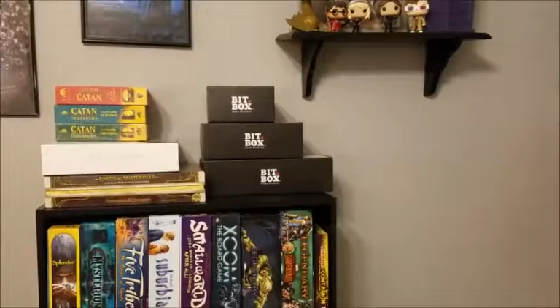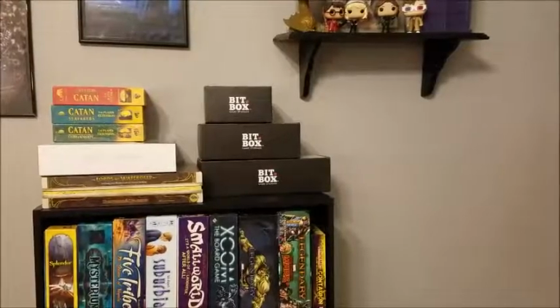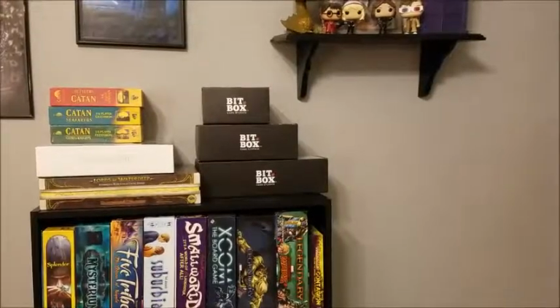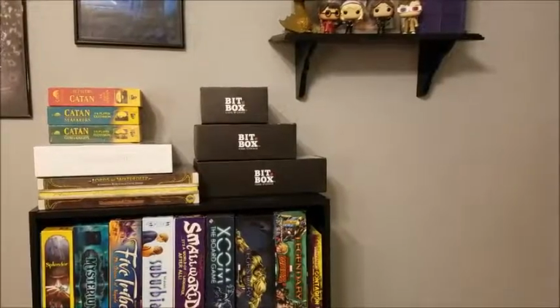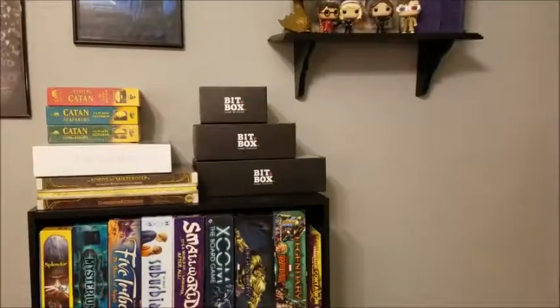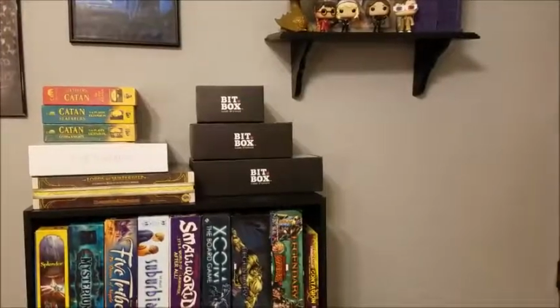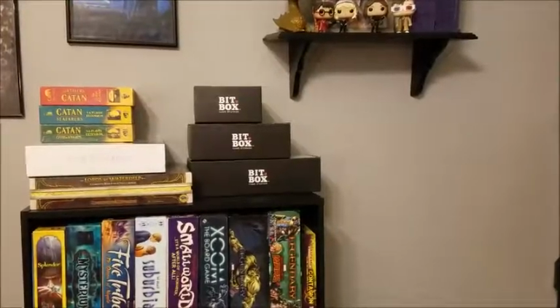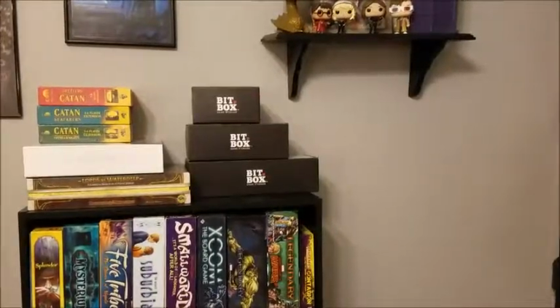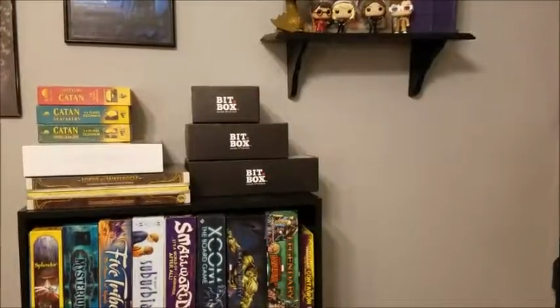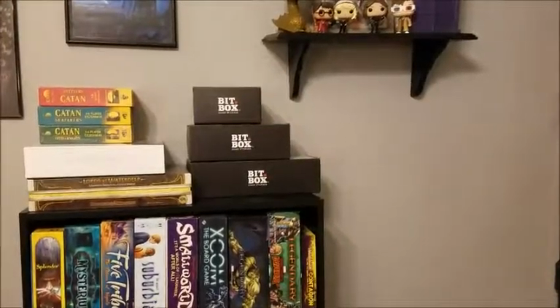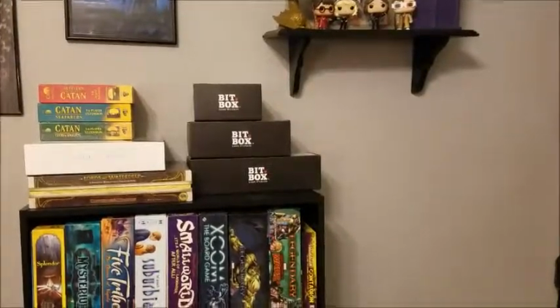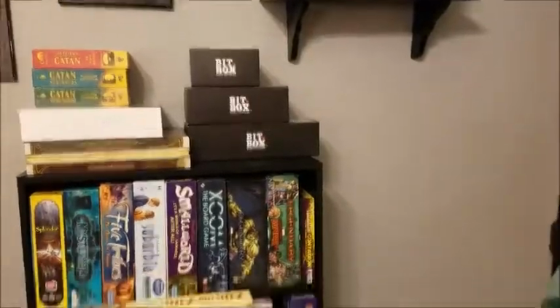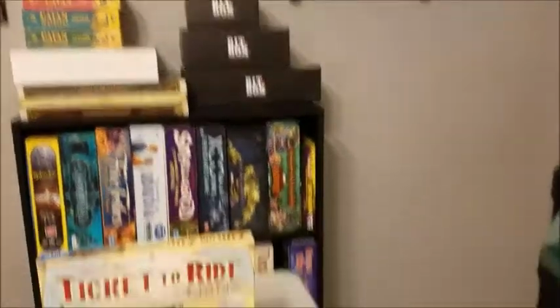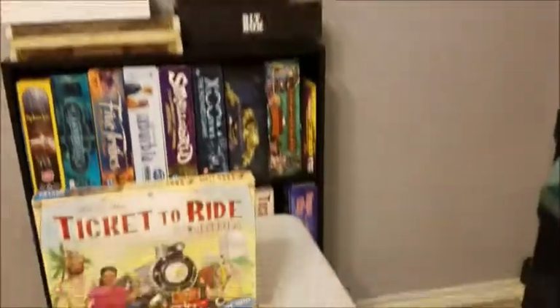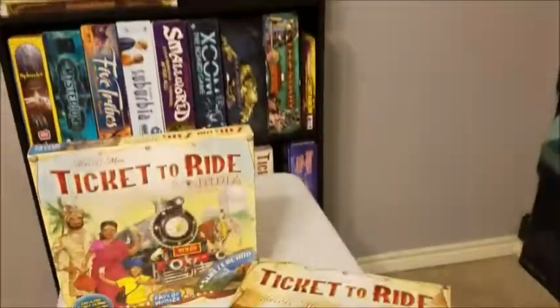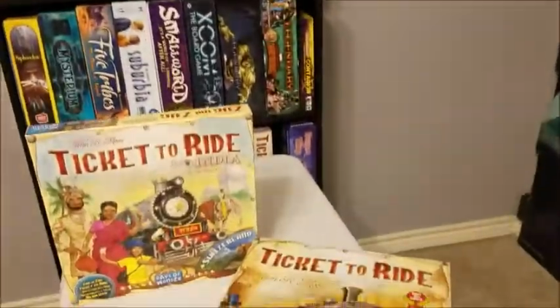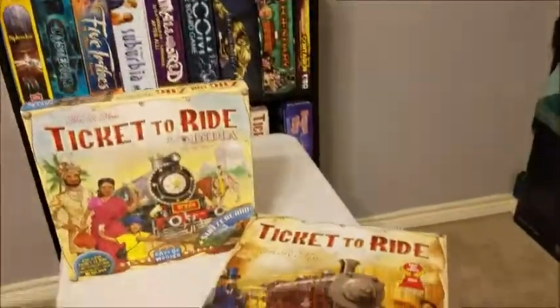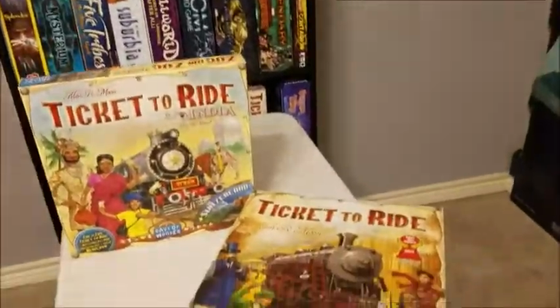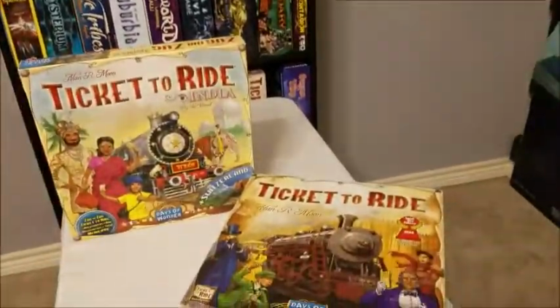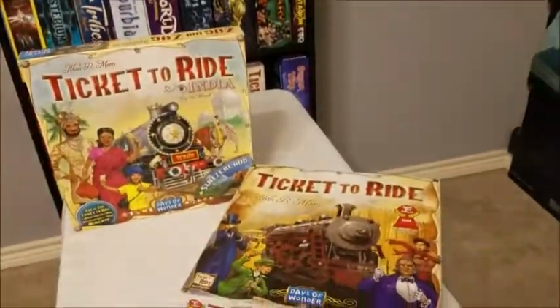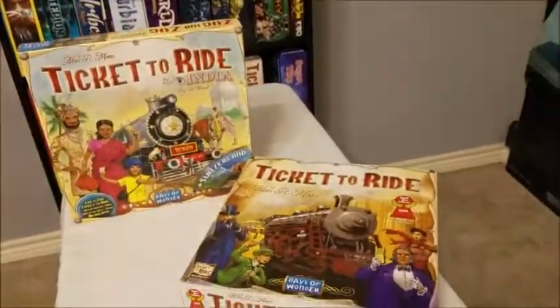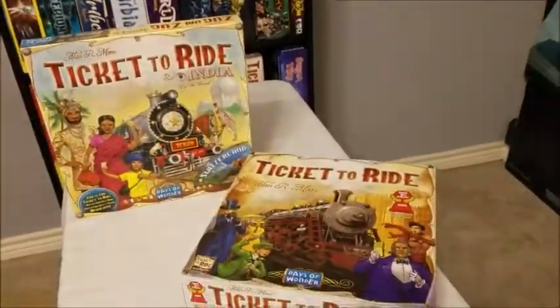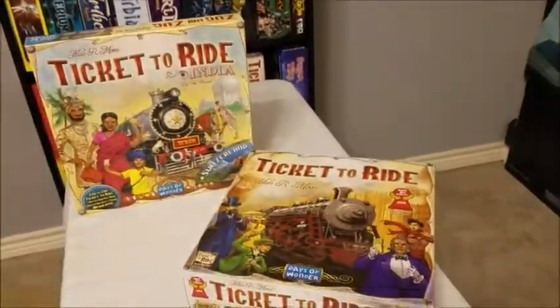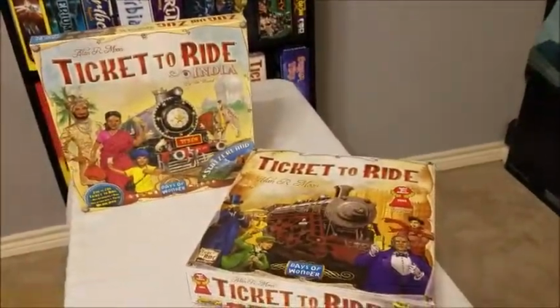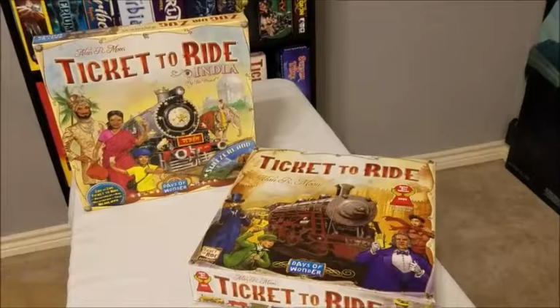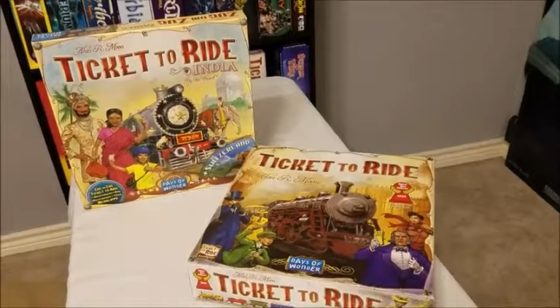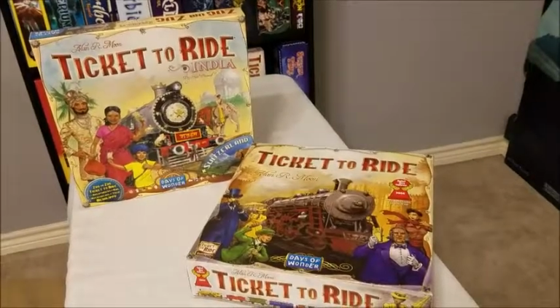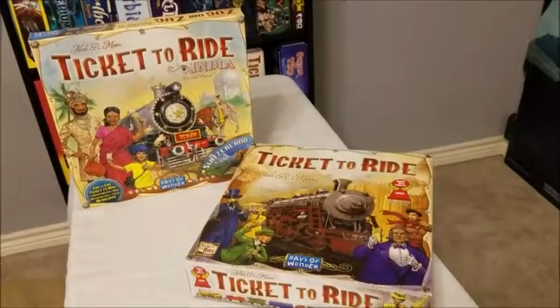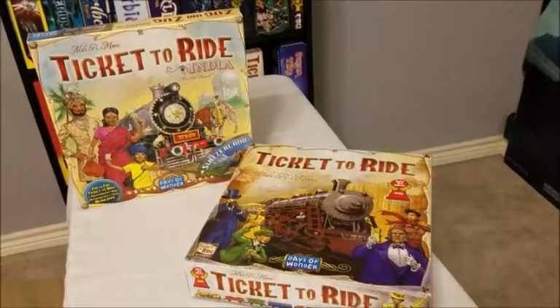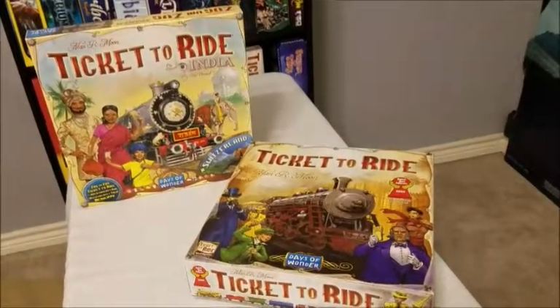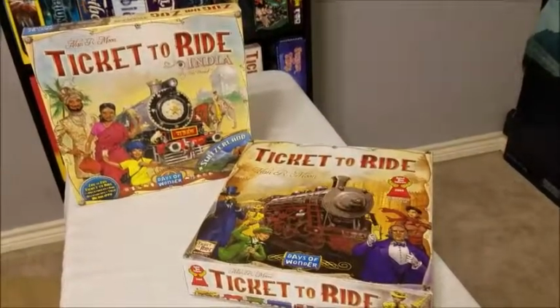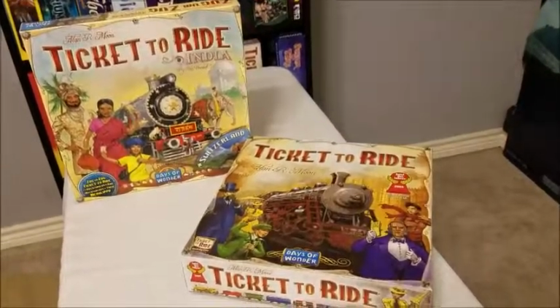Tales of Dice is hitting the open rails with Ticket to Ride and Ticket to Ride India.